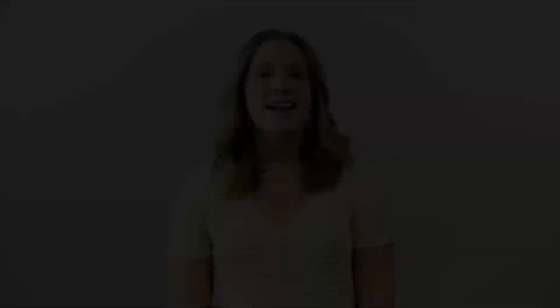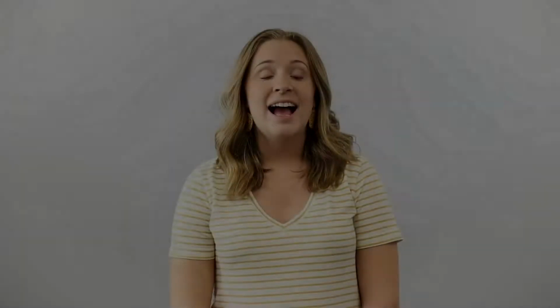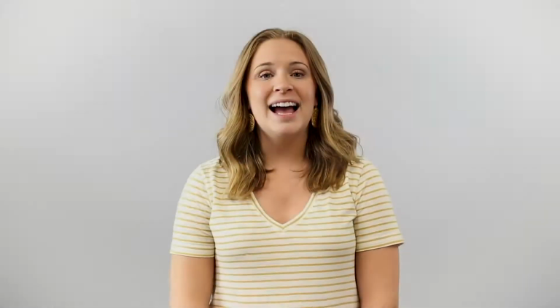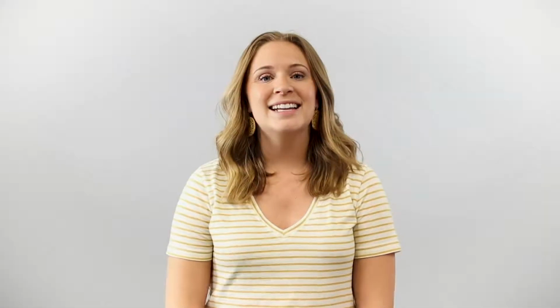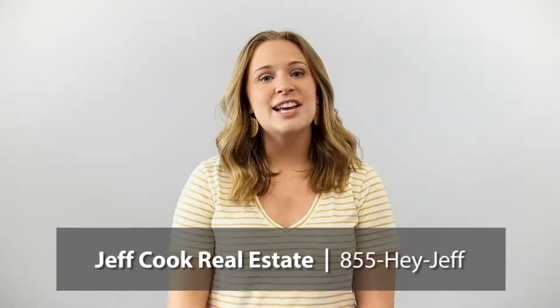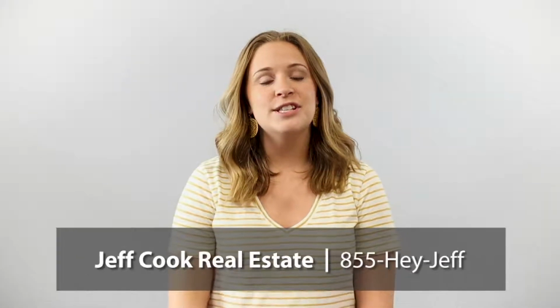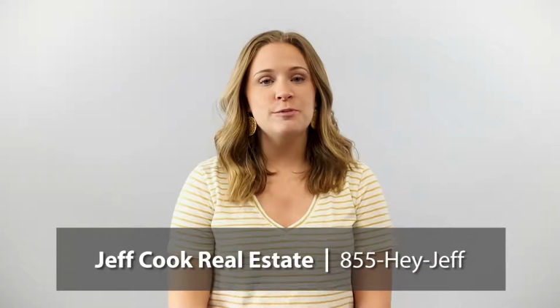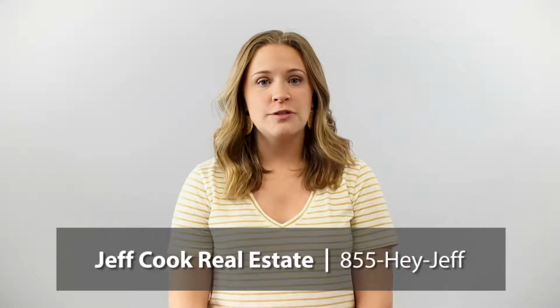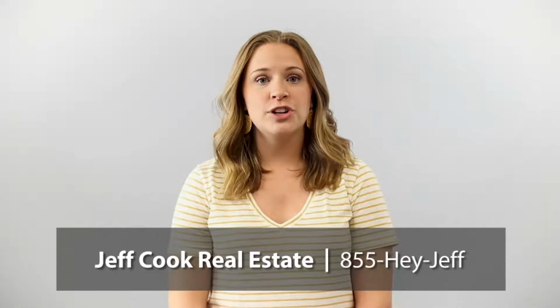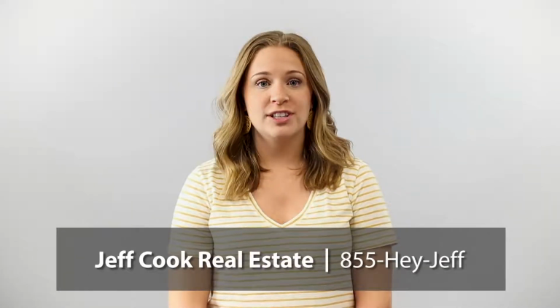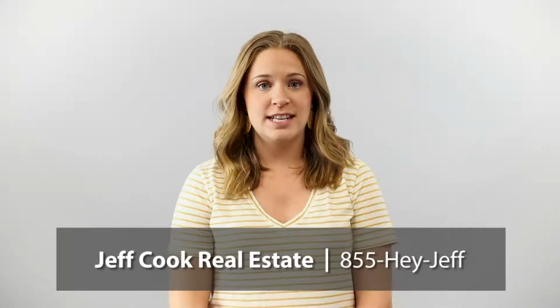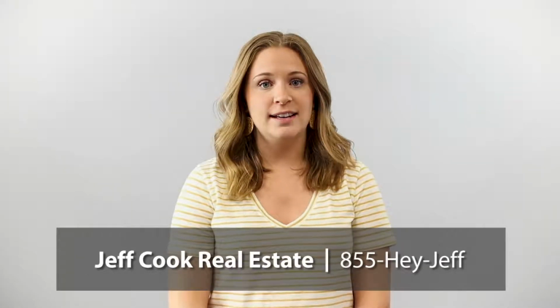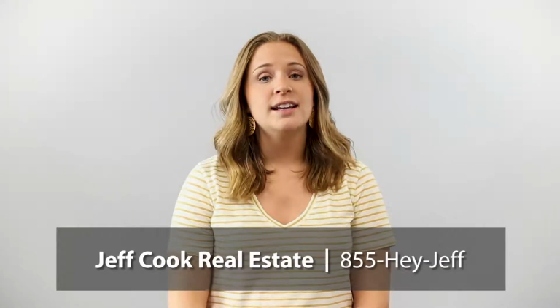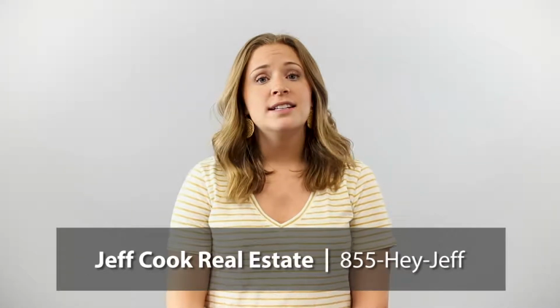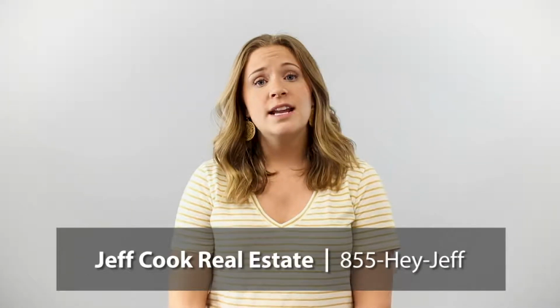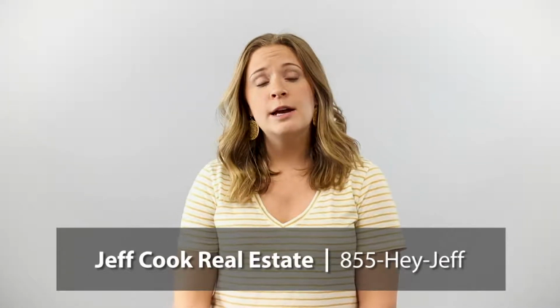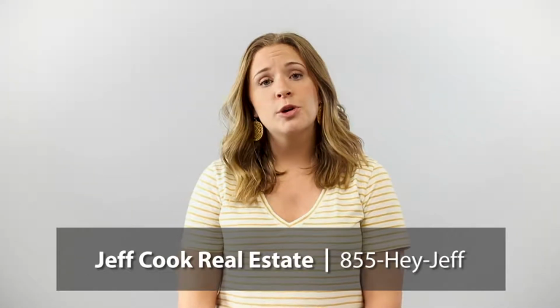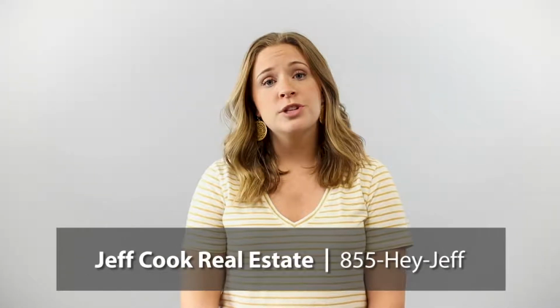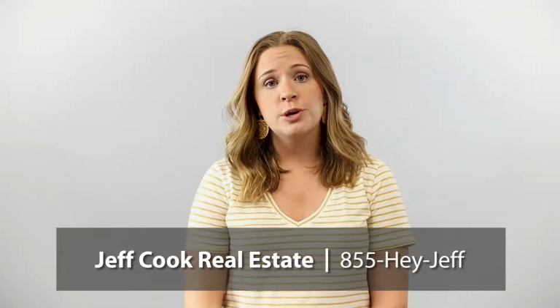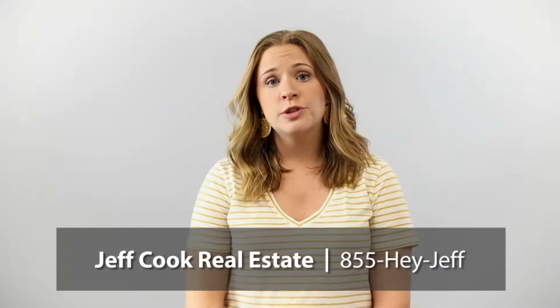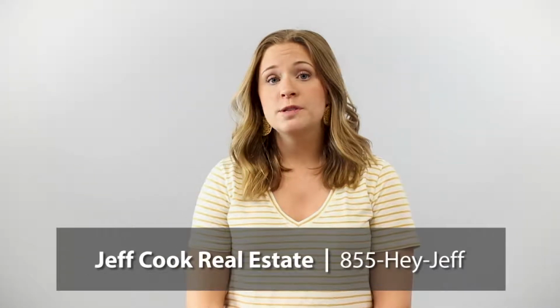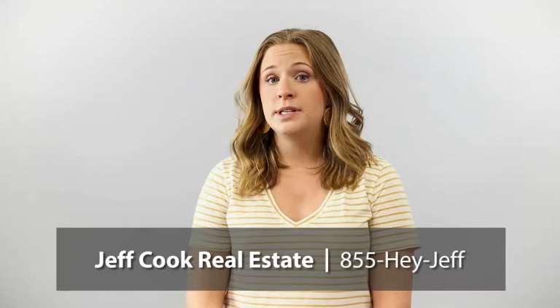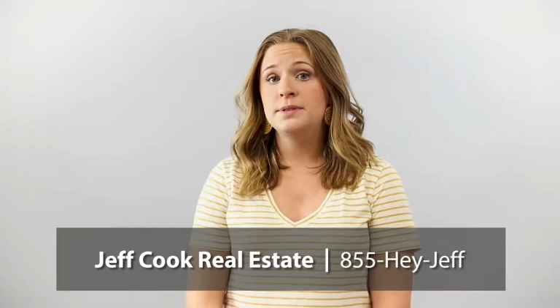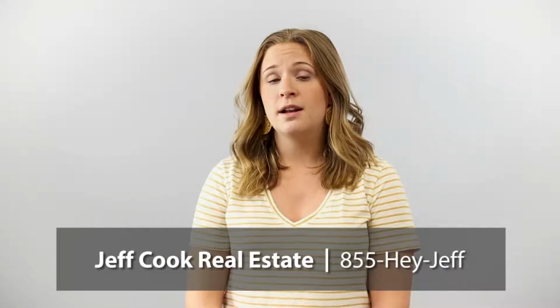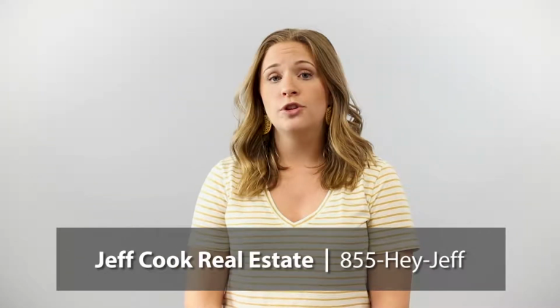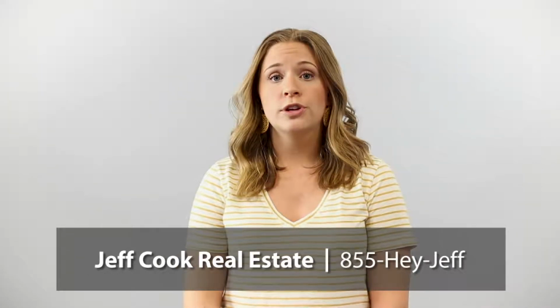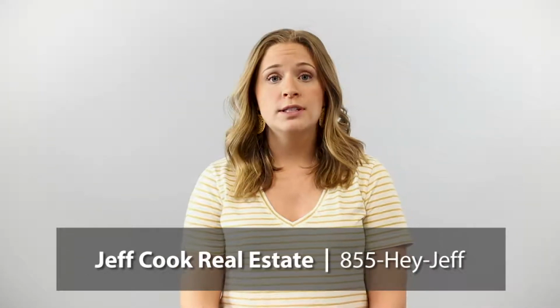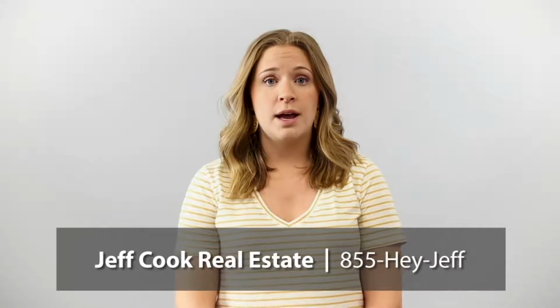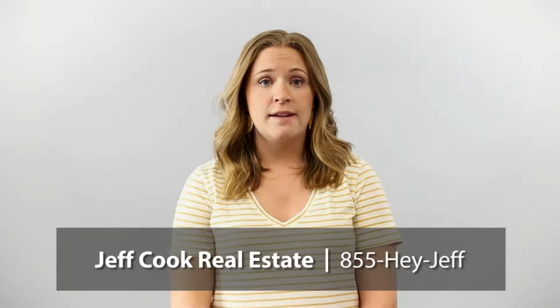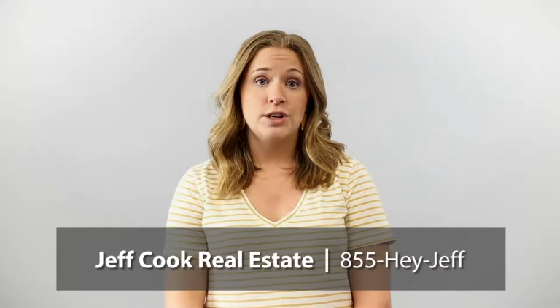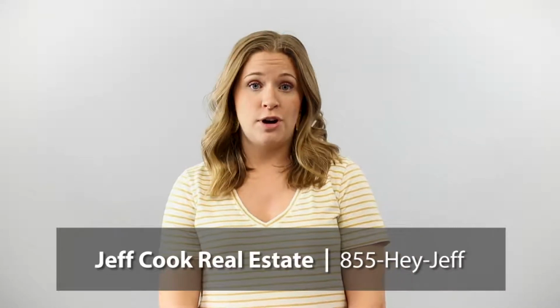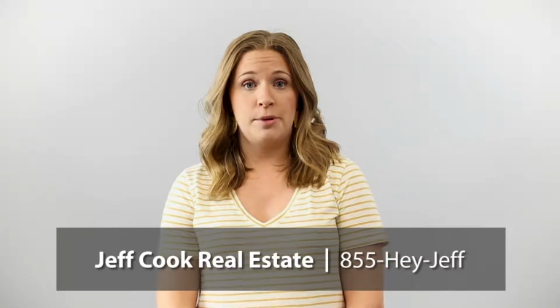Hi, it's Kelsey from Jeff Cook Real Estate. Today I'm going to share with you some tips on if you're looking to buy a fixer-upper.